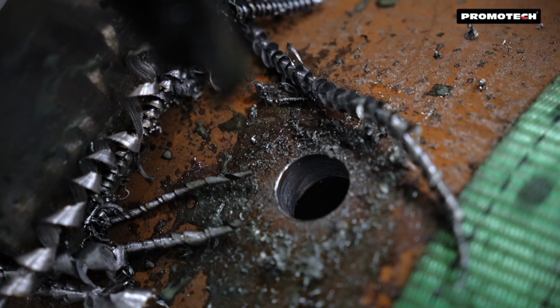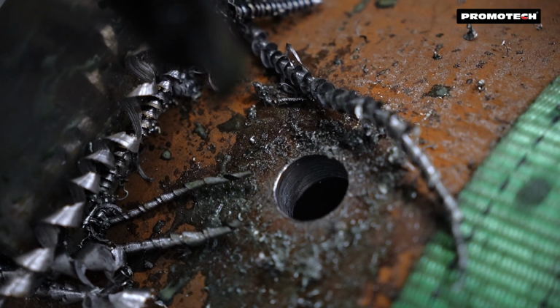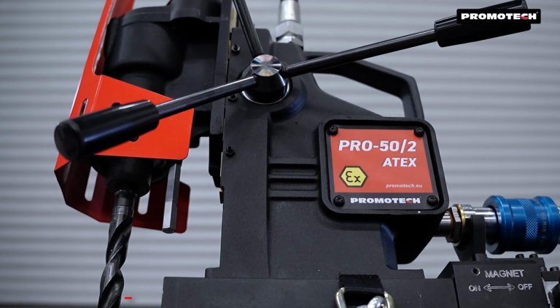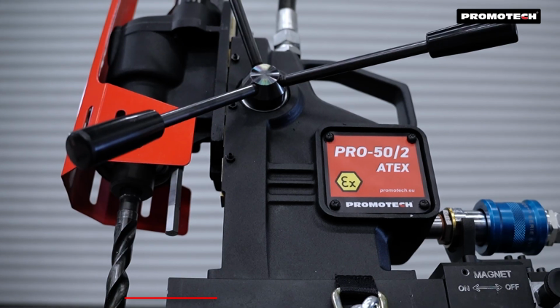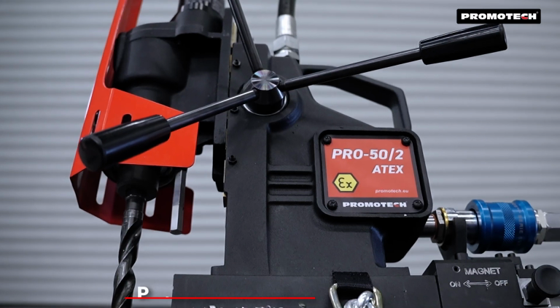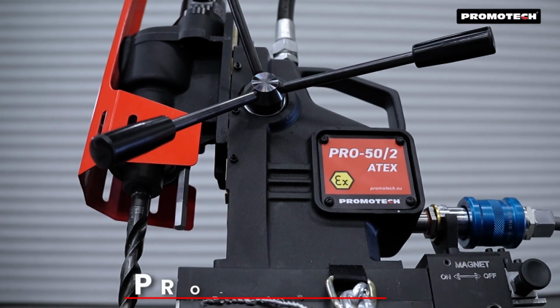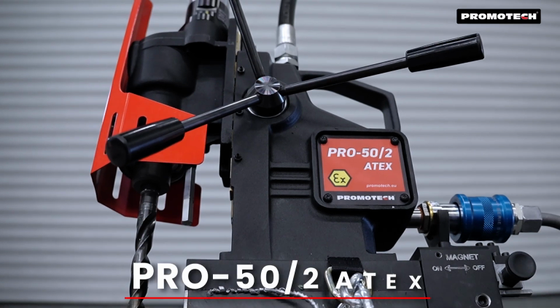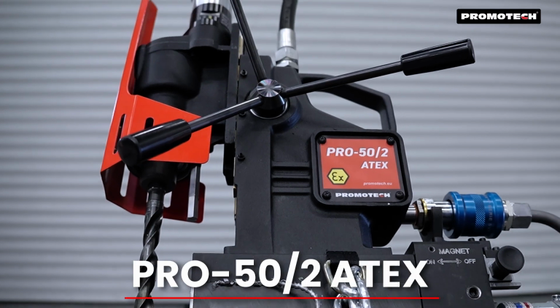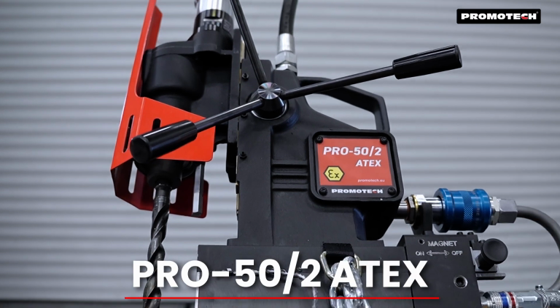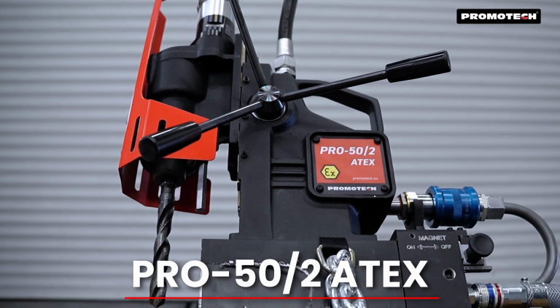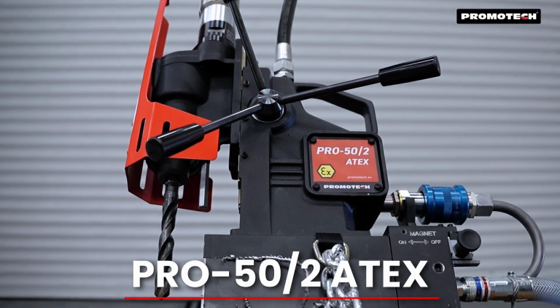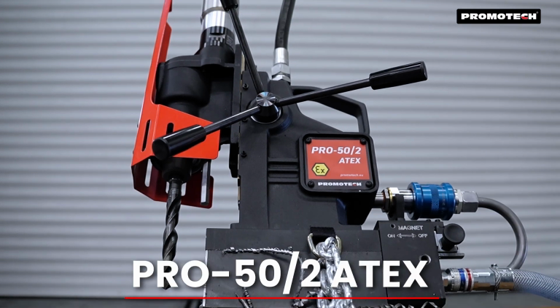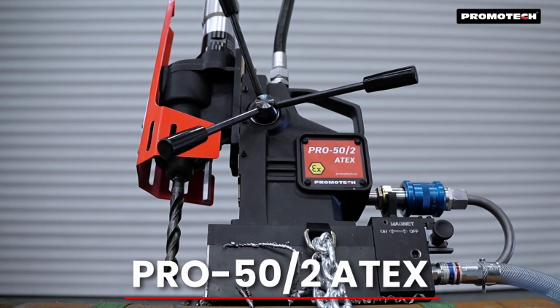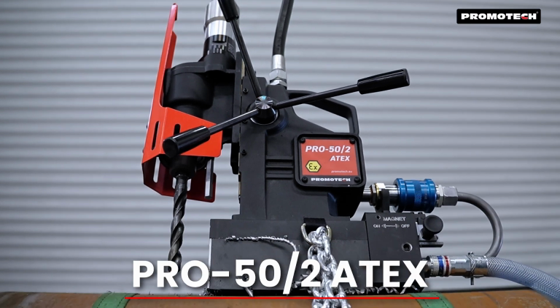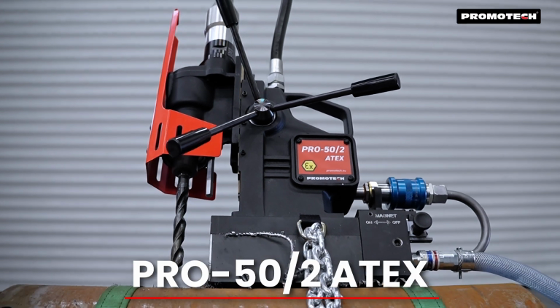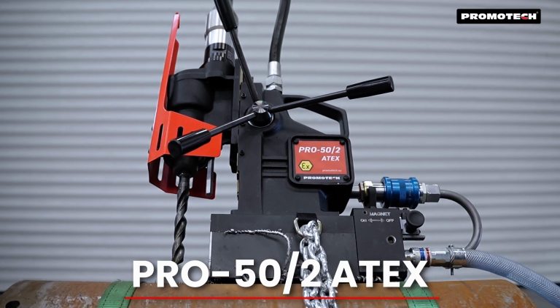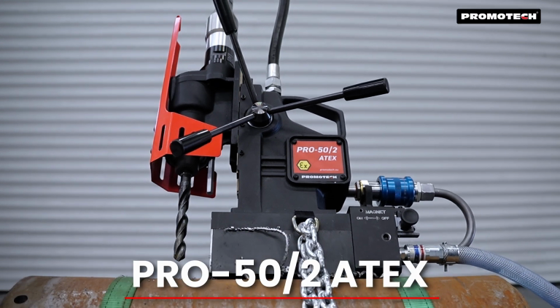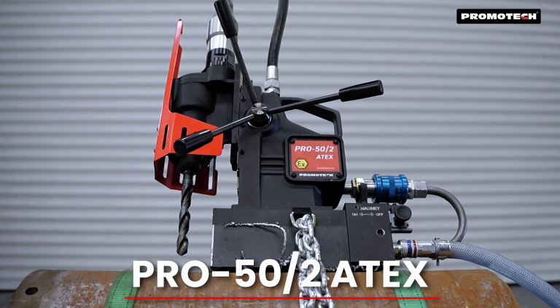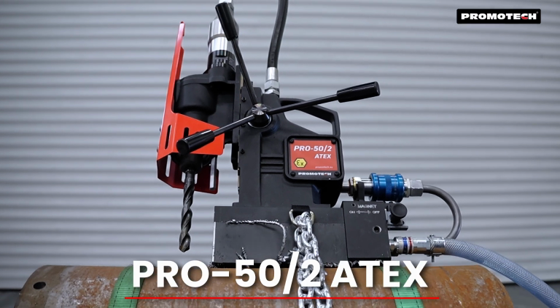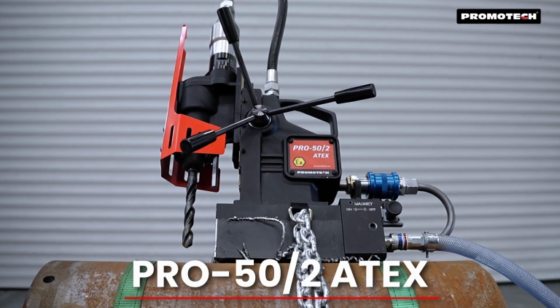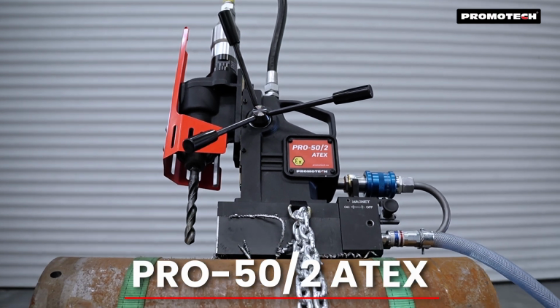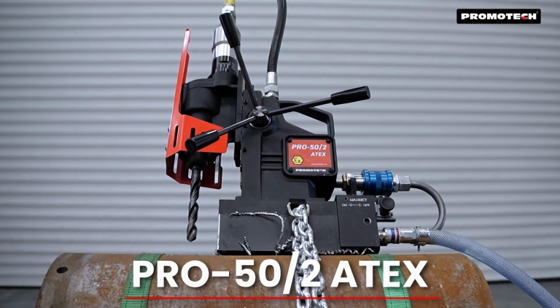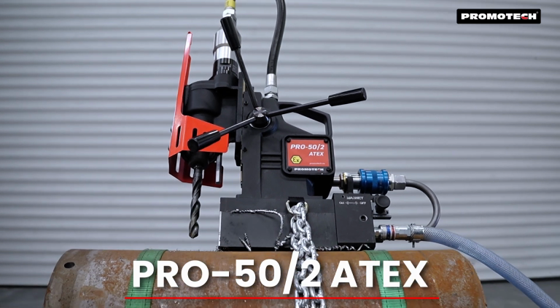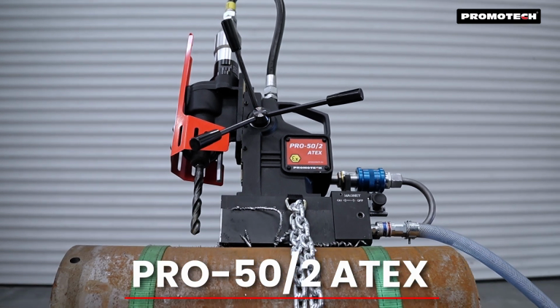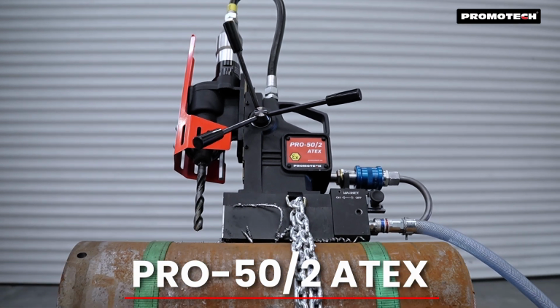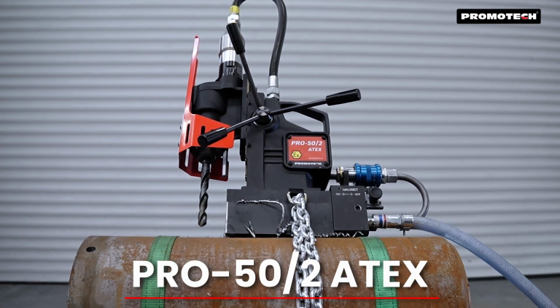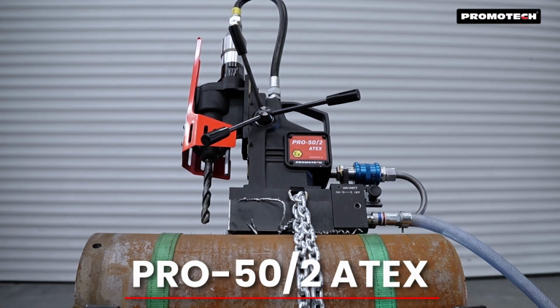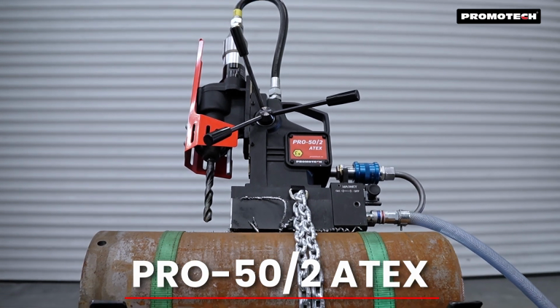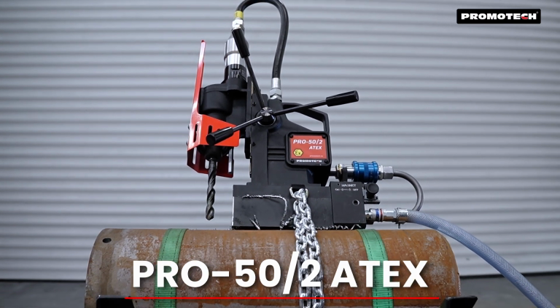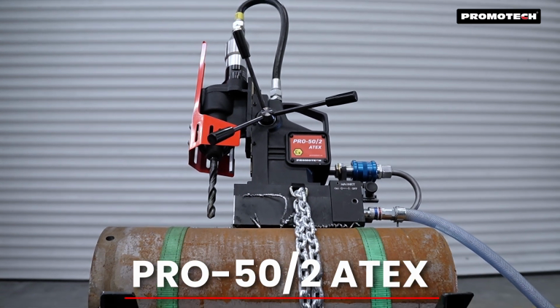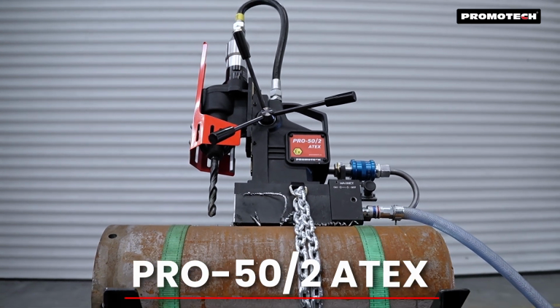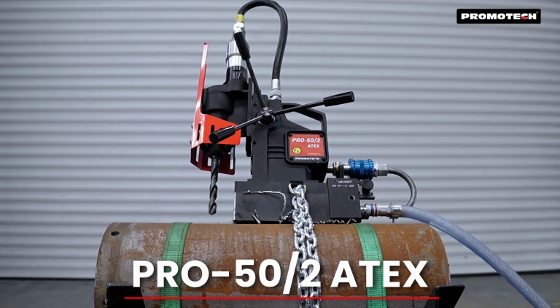For high power and extreme environments, choose Promotex Pro 50x2 Atex.